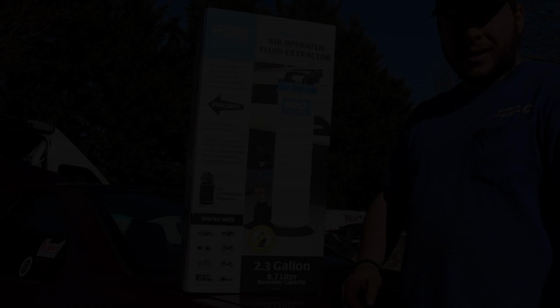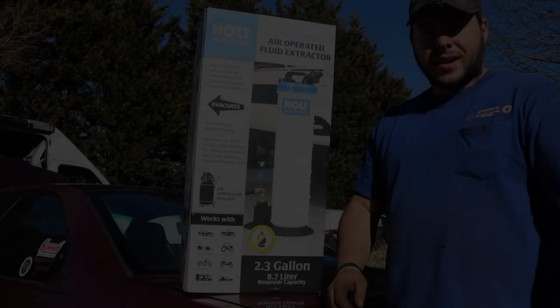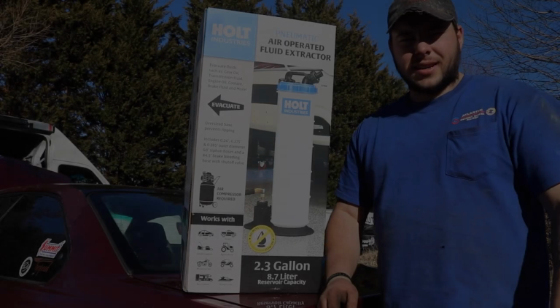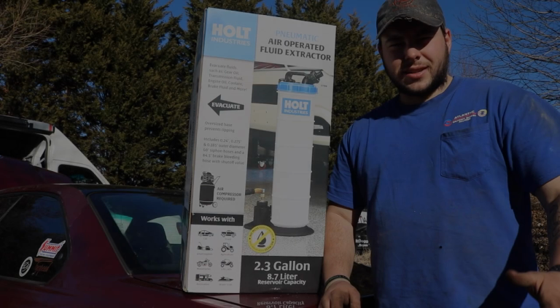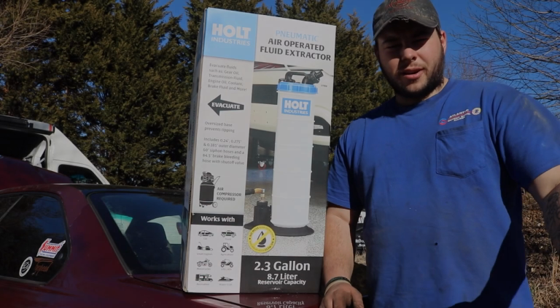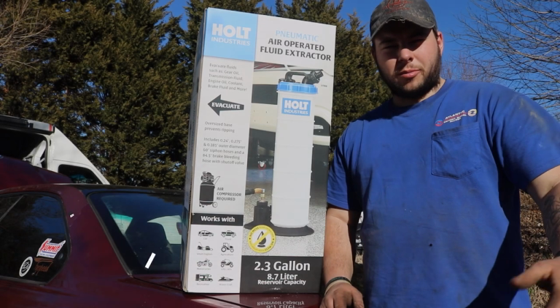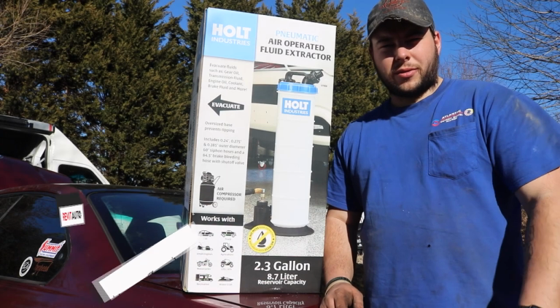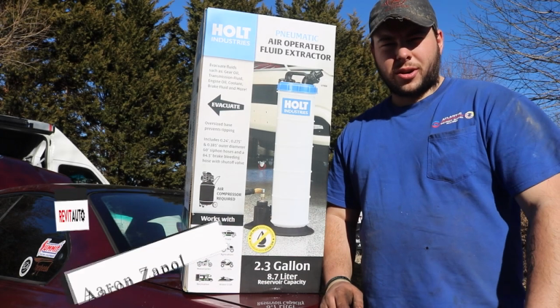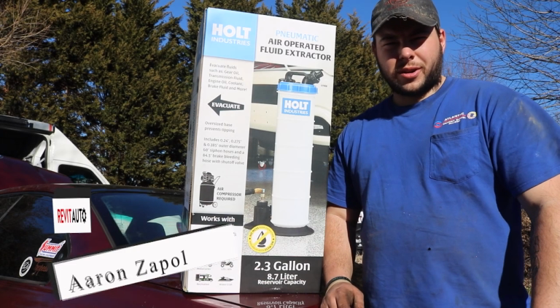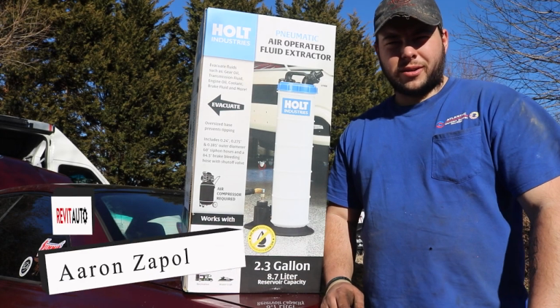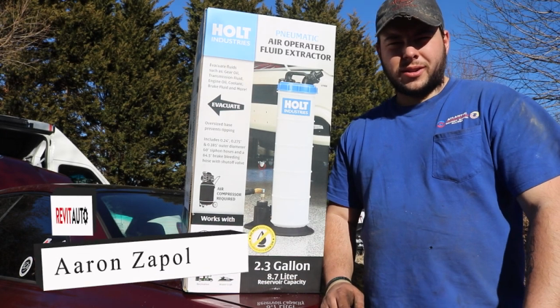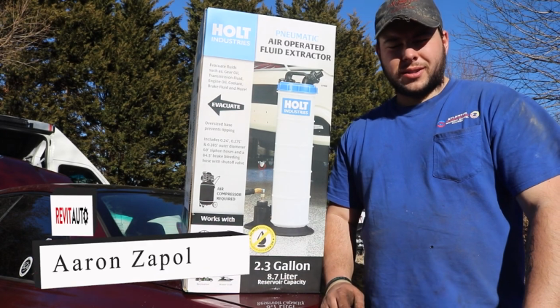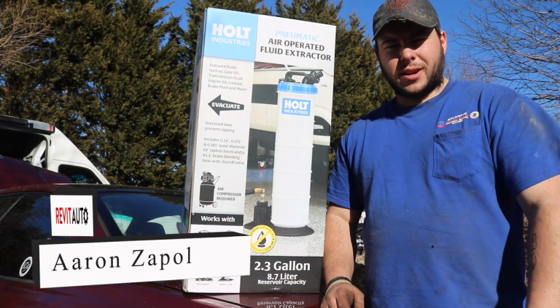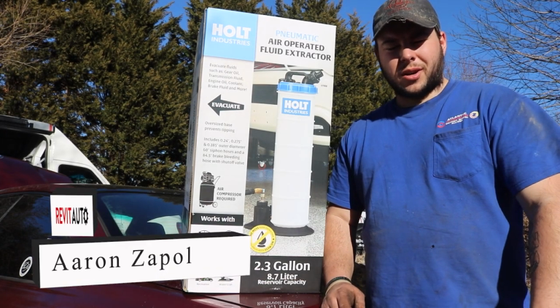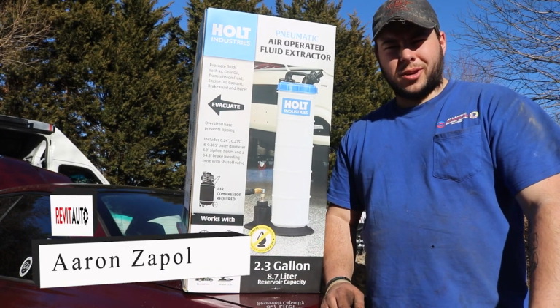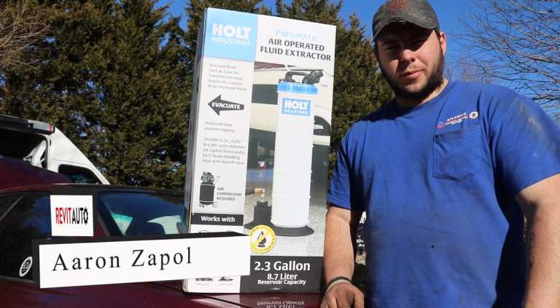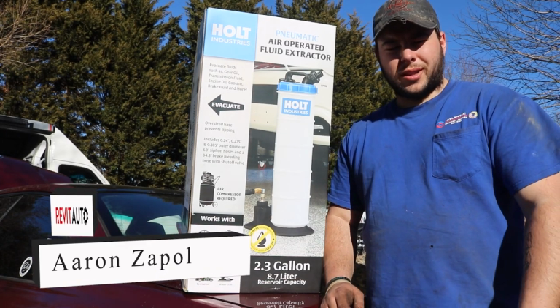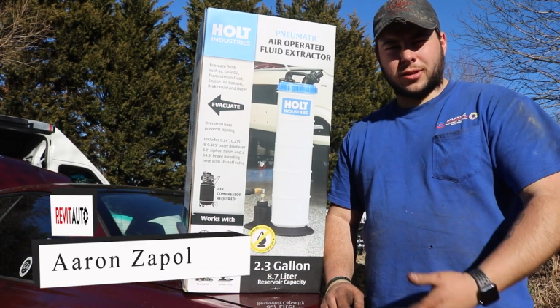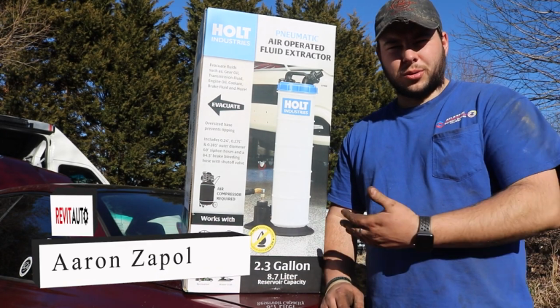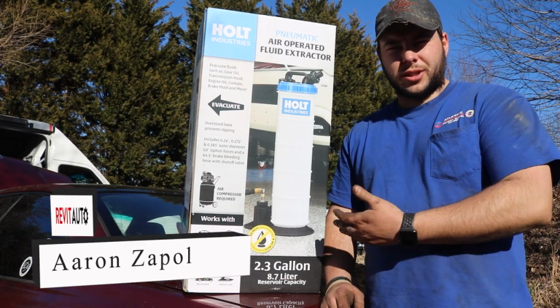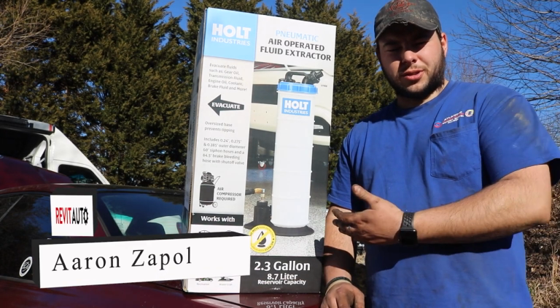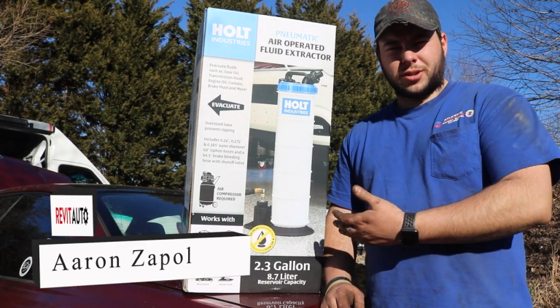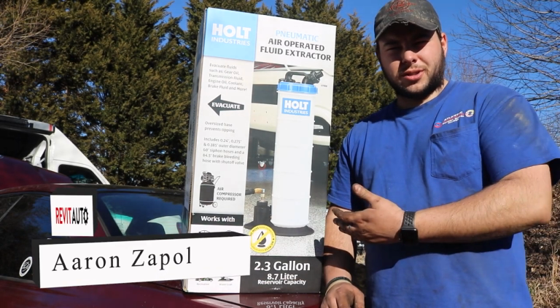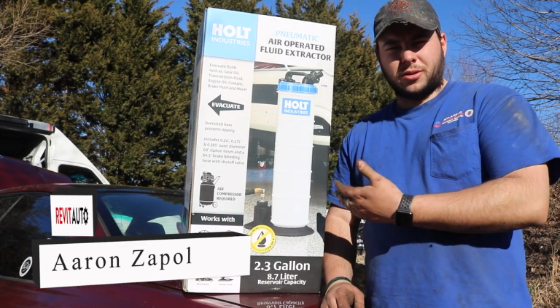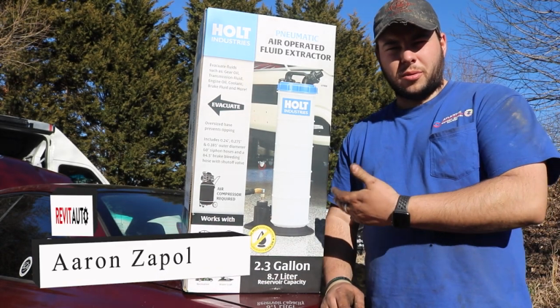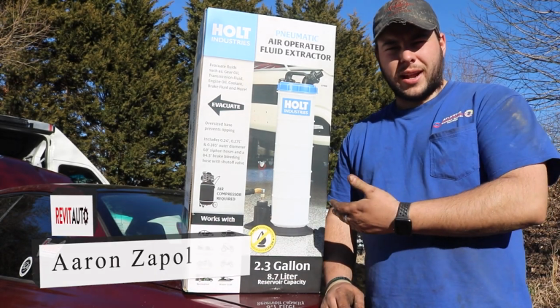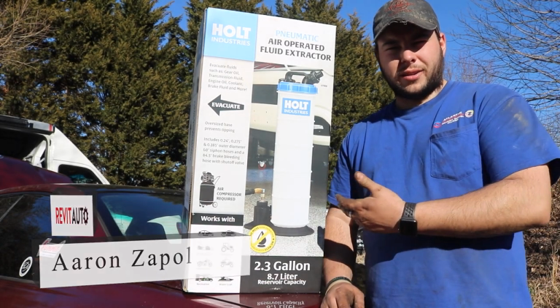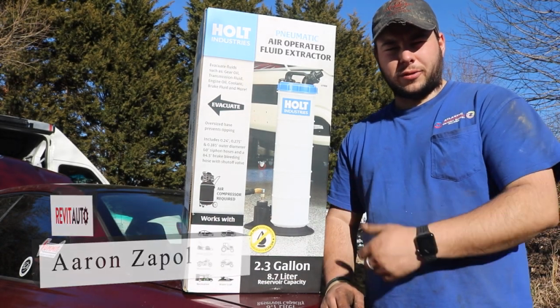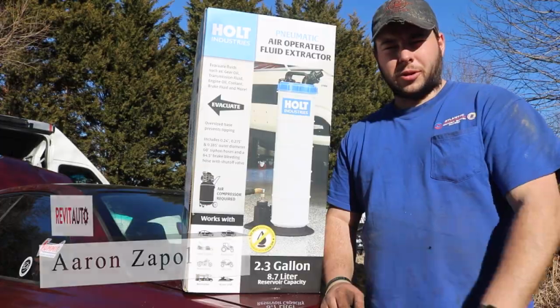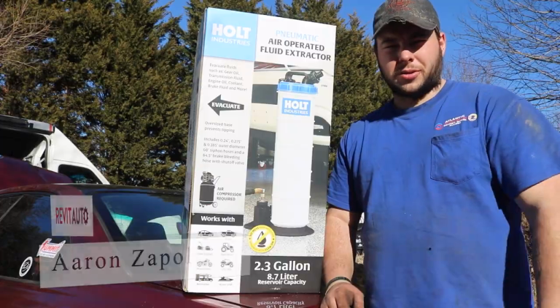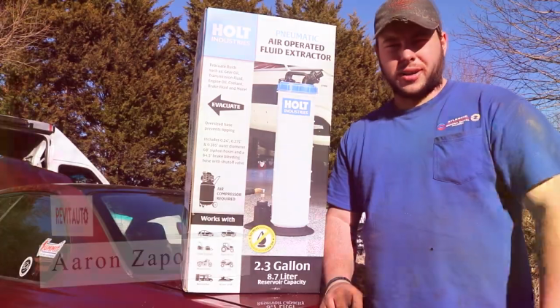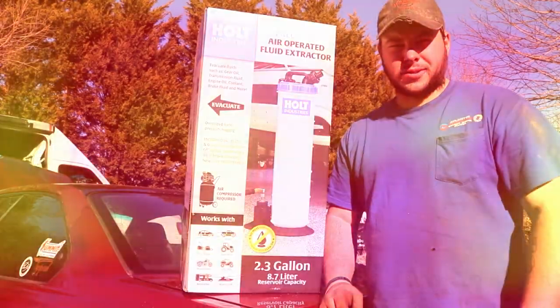Hey guys, Aaron from Revit Auto here. Today we're going to be opening this Holt Industries Pneumatic Fluid Extractor.